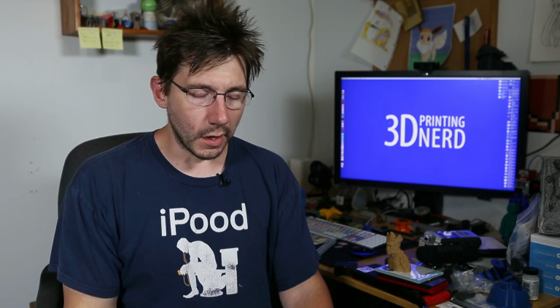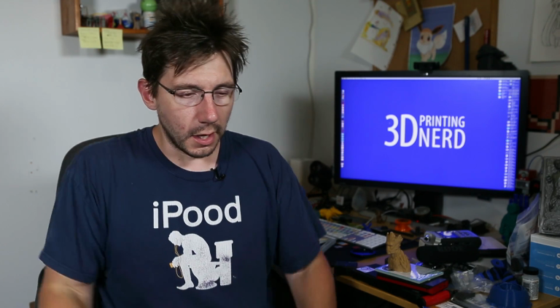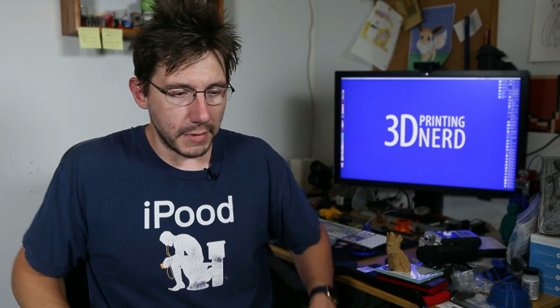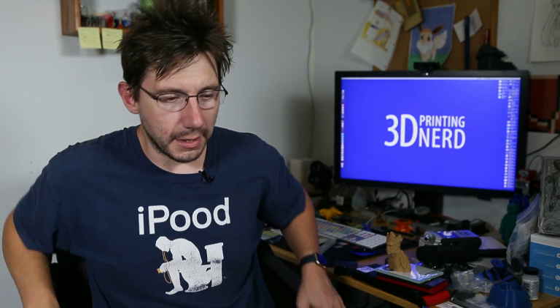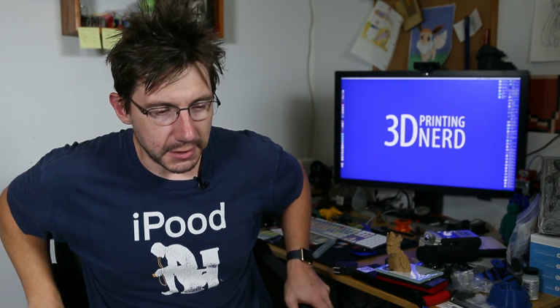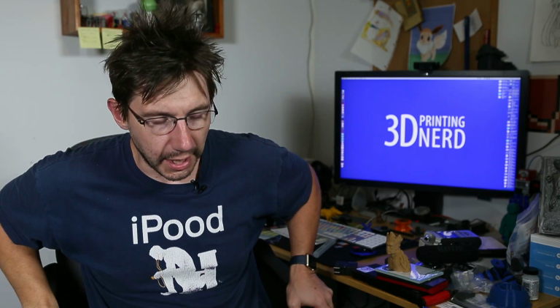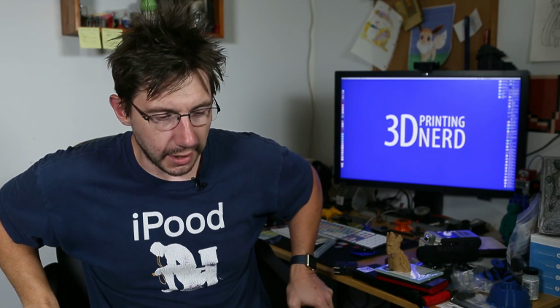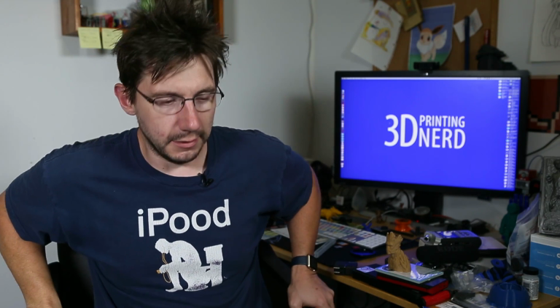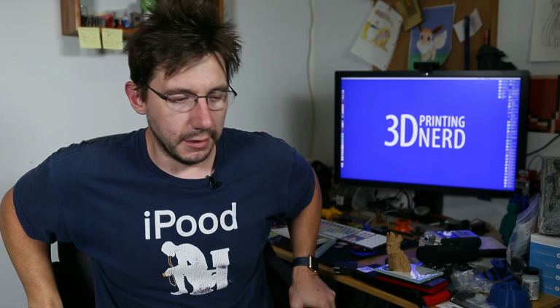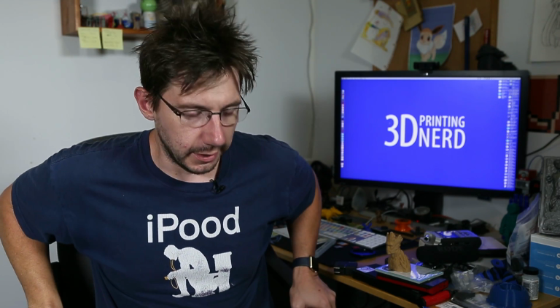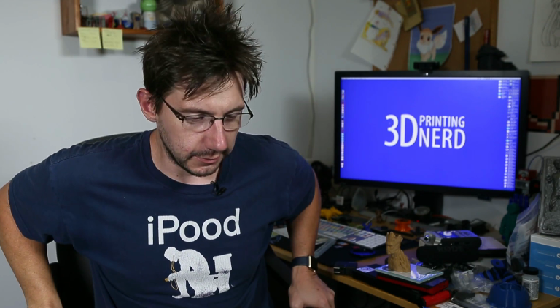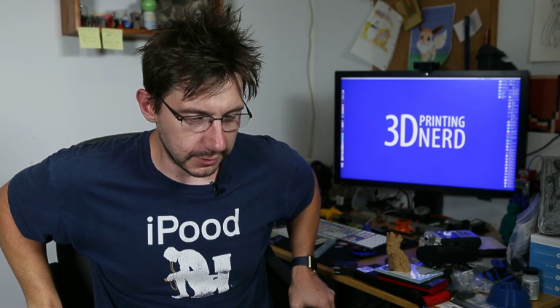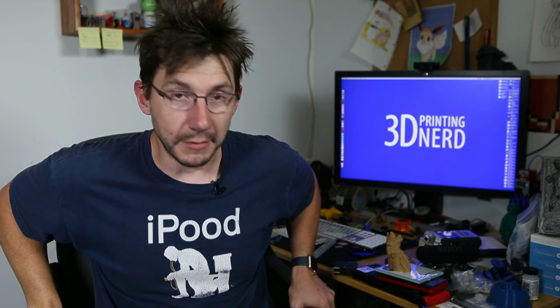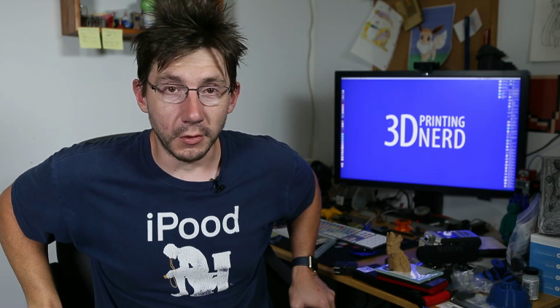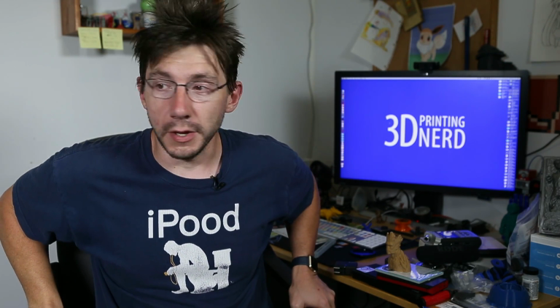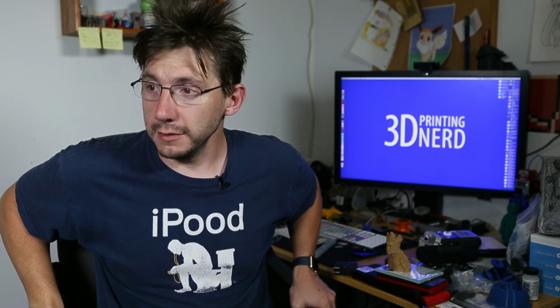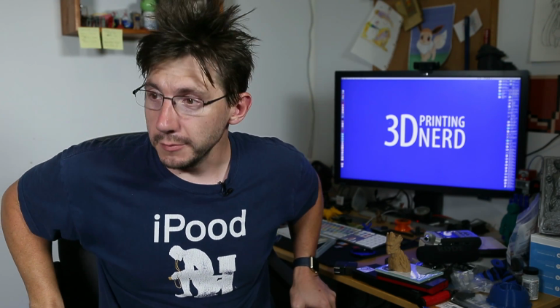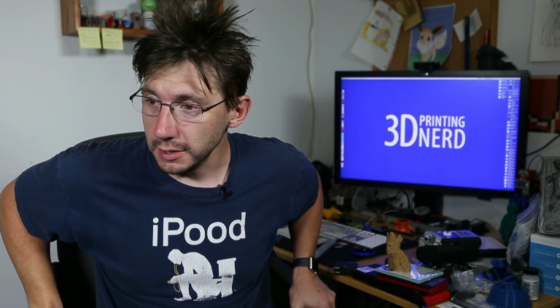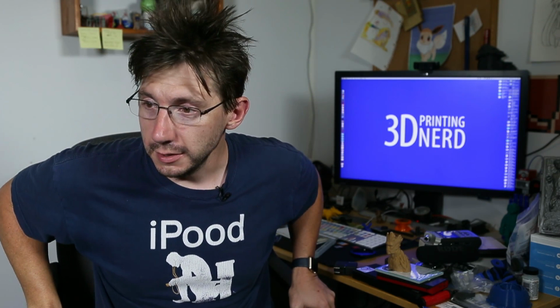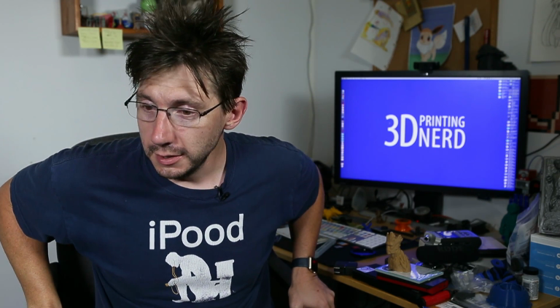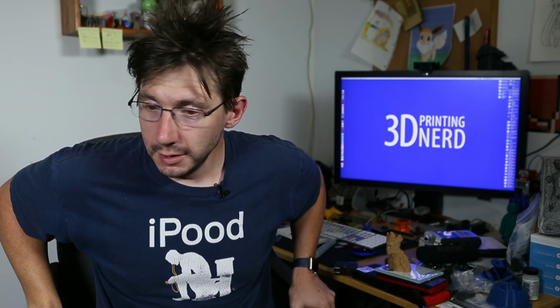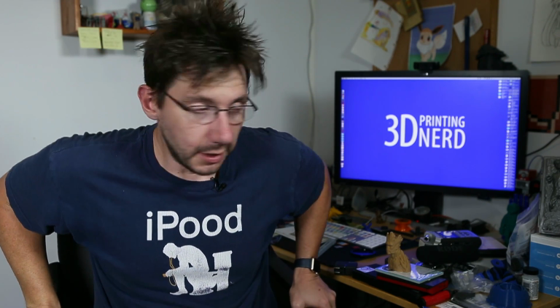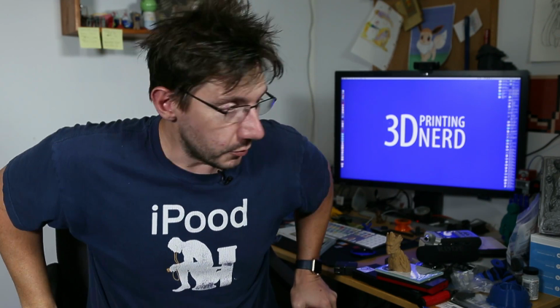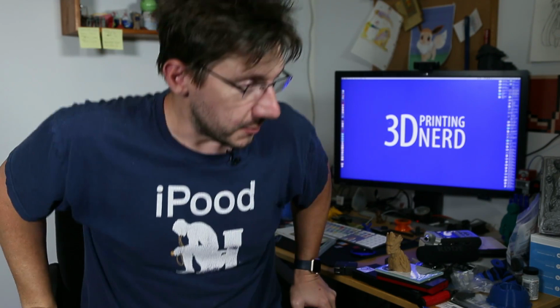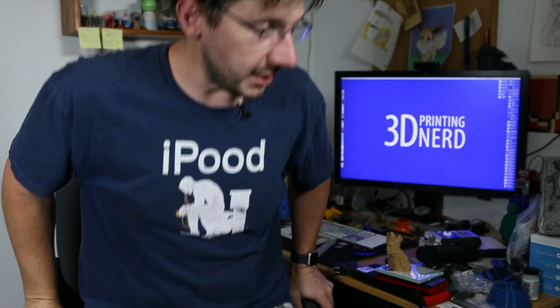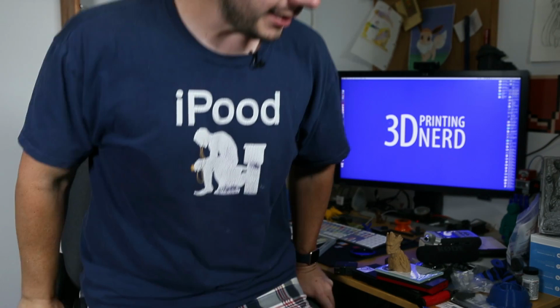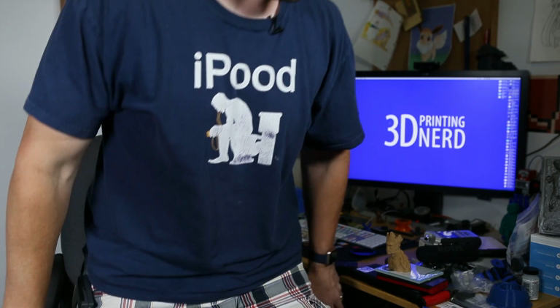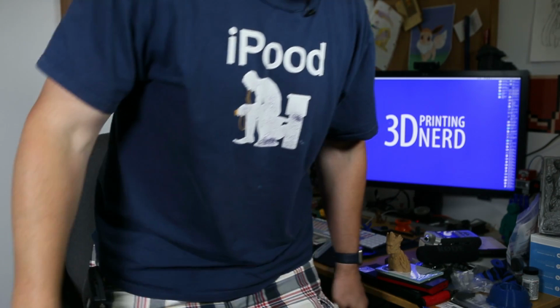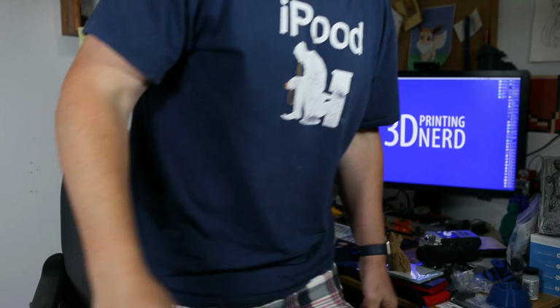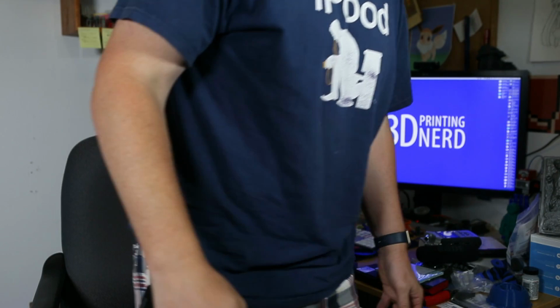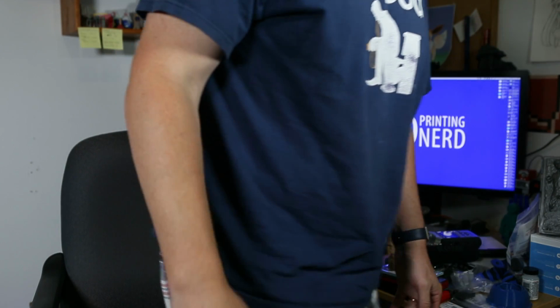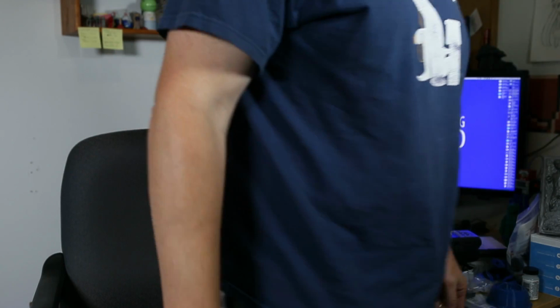Oh man, I'm tired. All right, time to go to bed. I'm gonna brush my teeth and call it good.